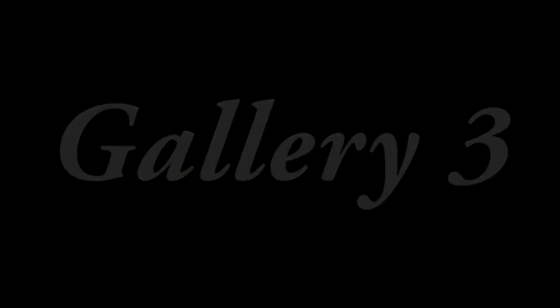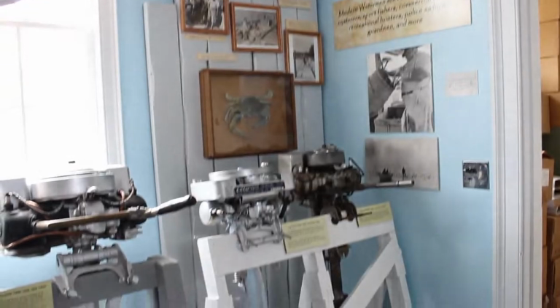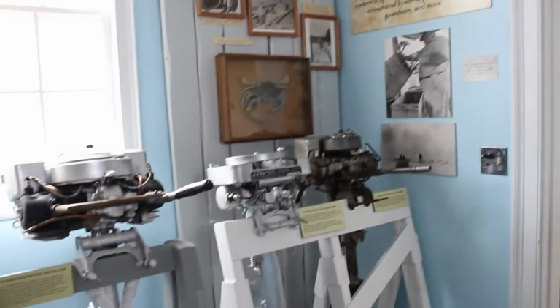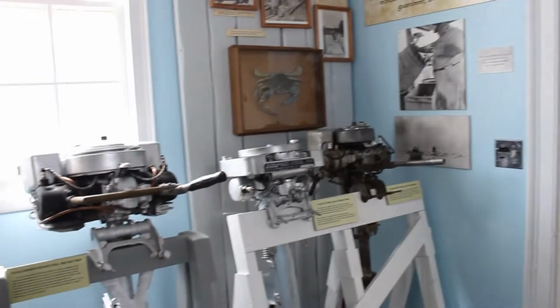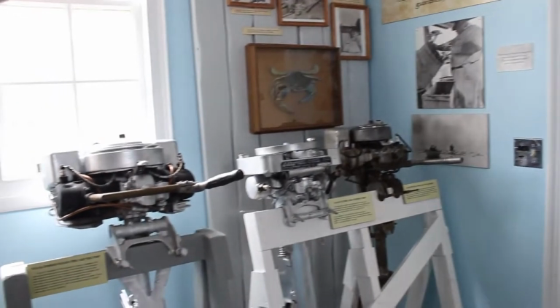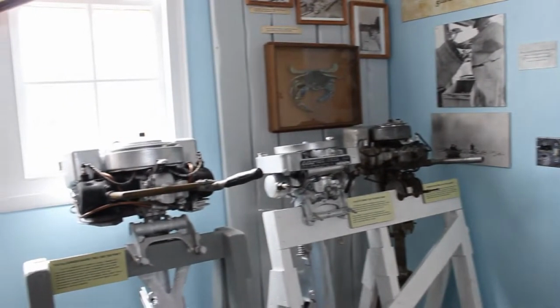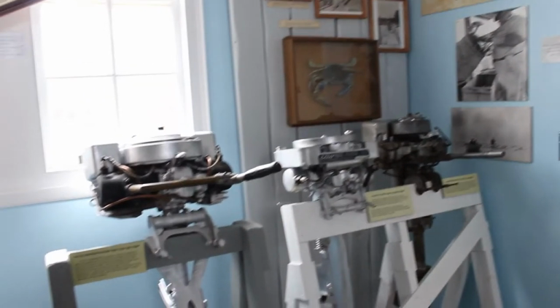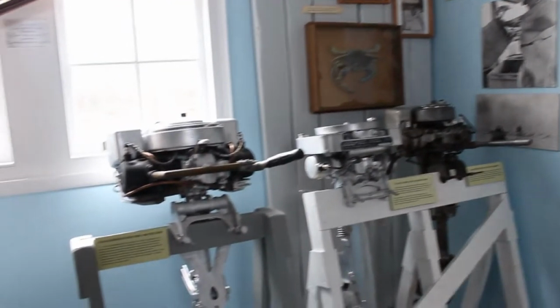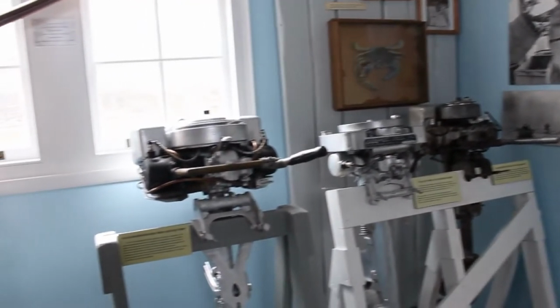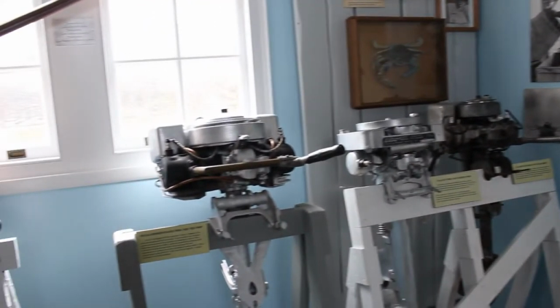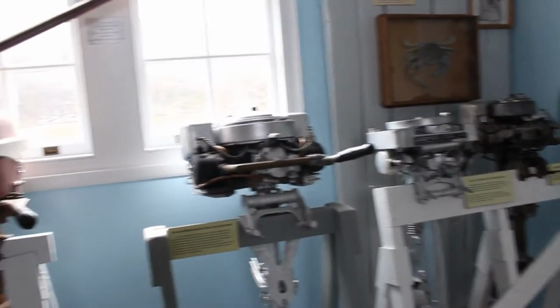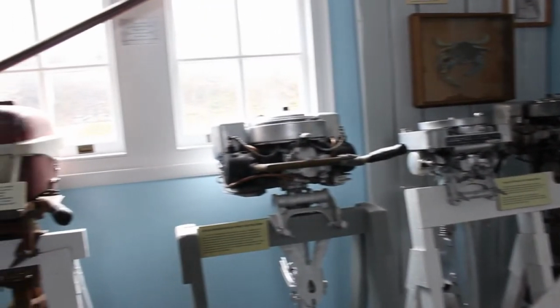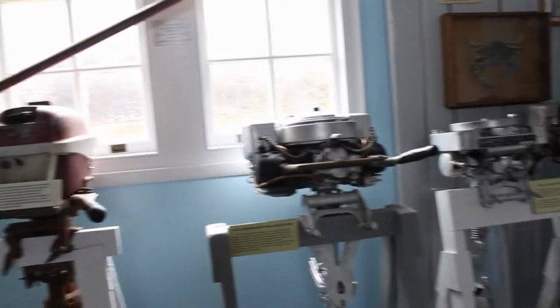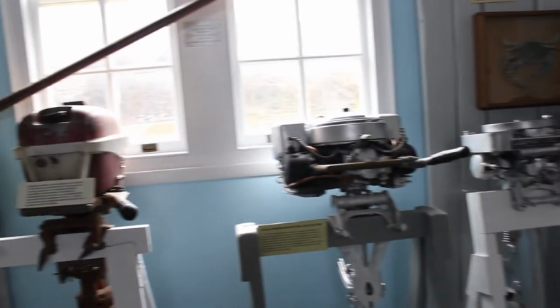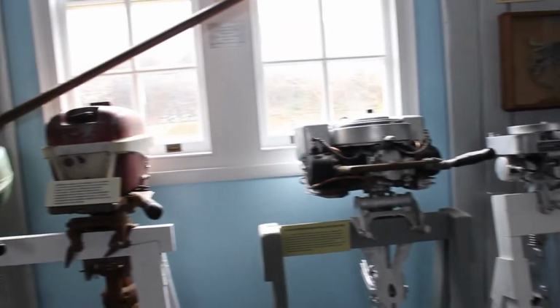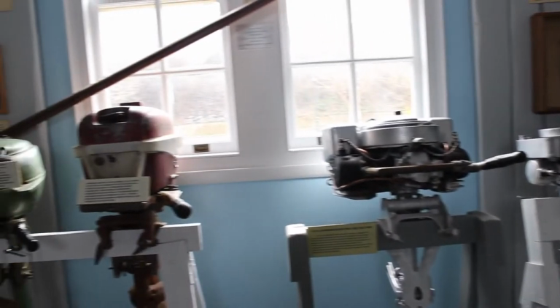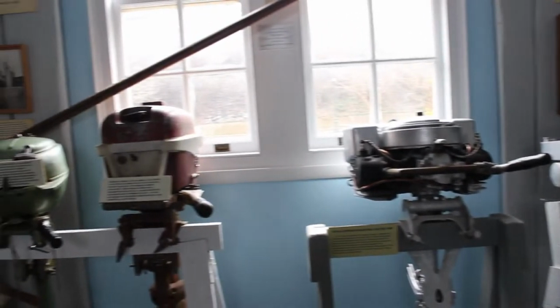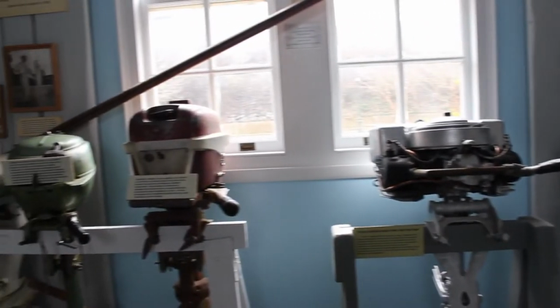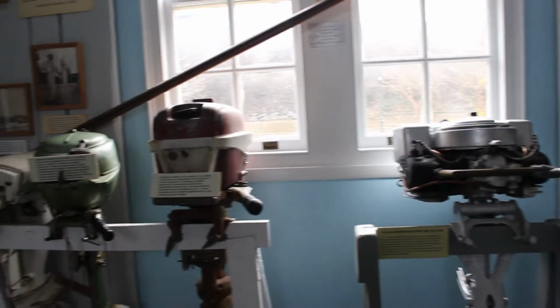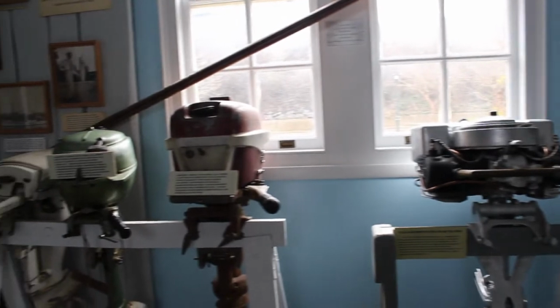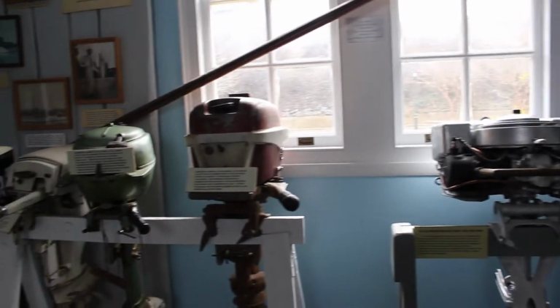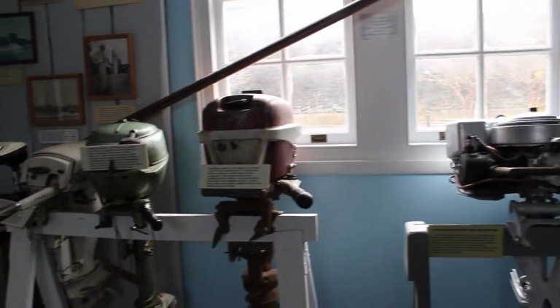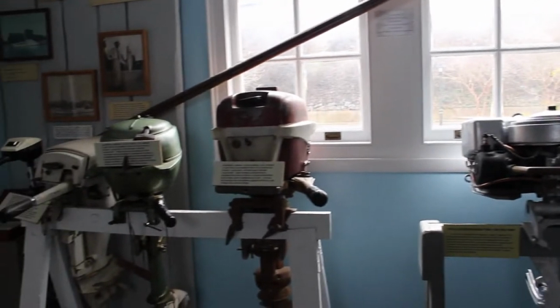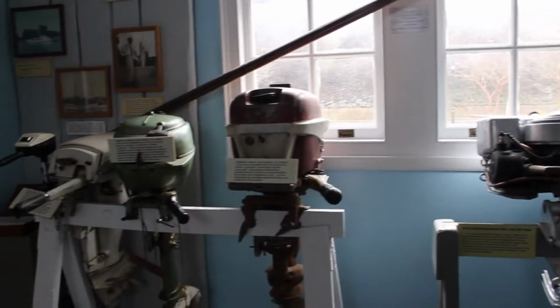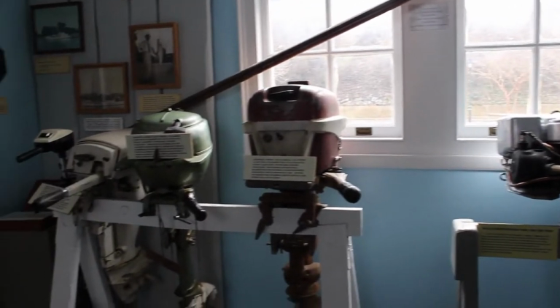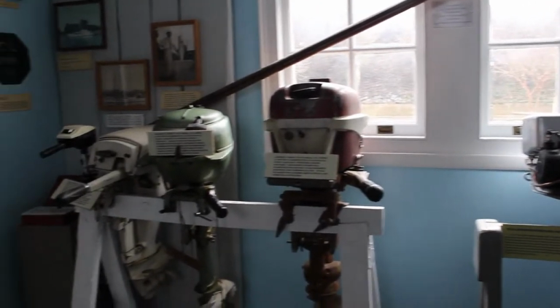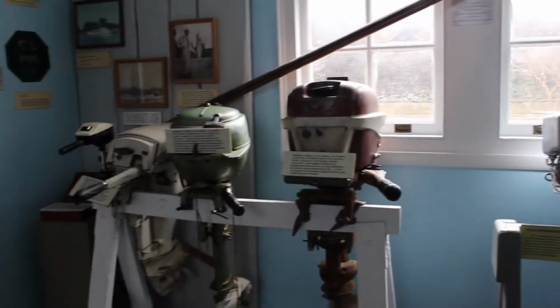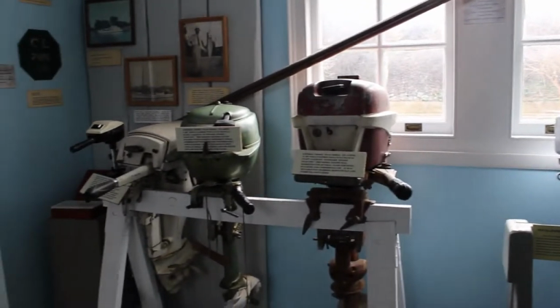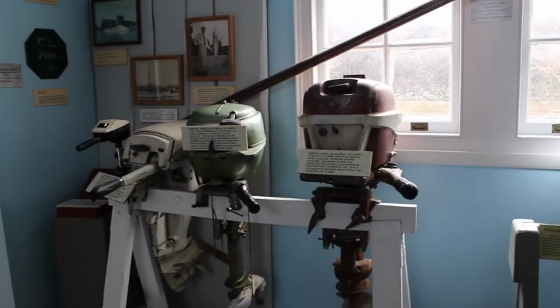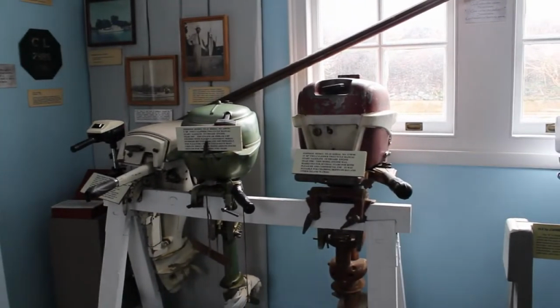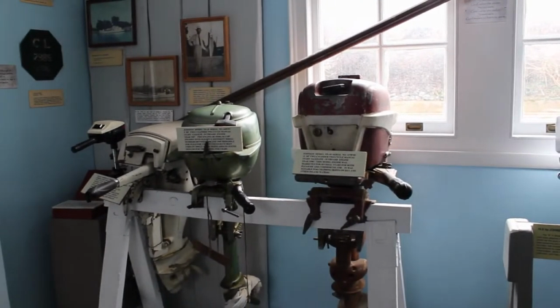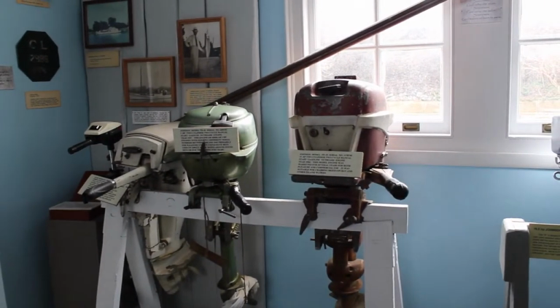Over here you can see the motors that were used — outboard motors — and over behind the bowler, some of the inboard motors that were used, including some of the single-cylinder and dual-cylinder engines.